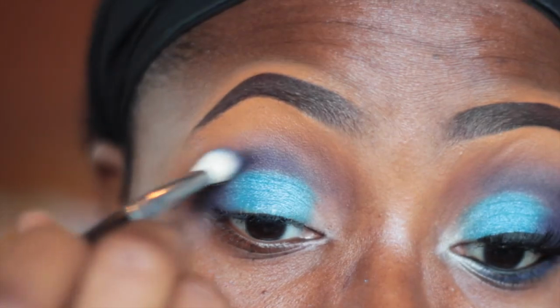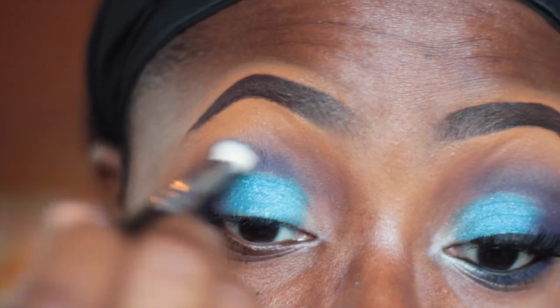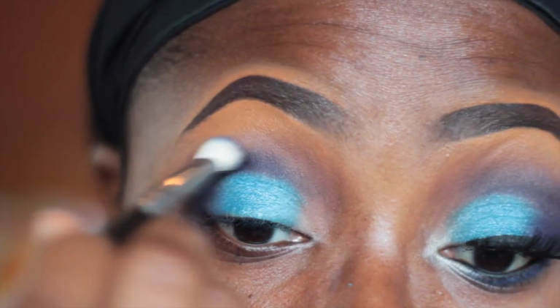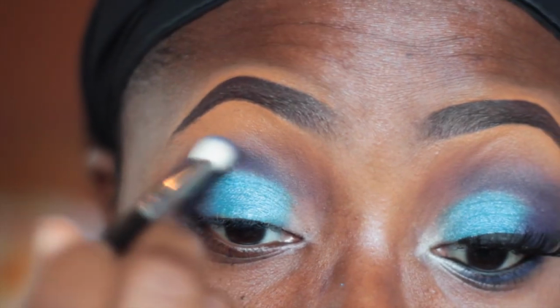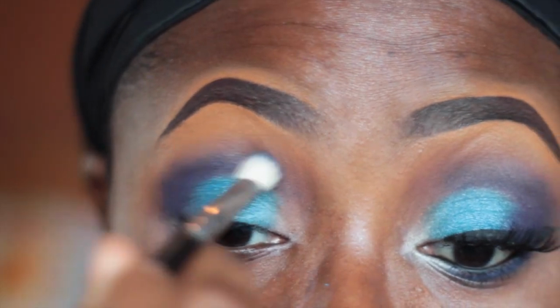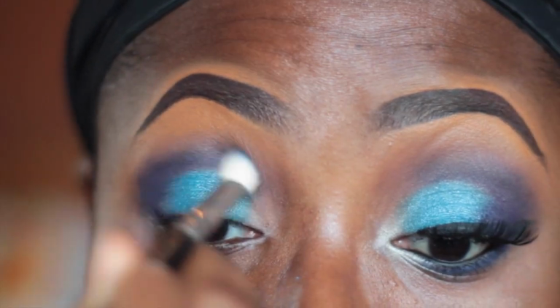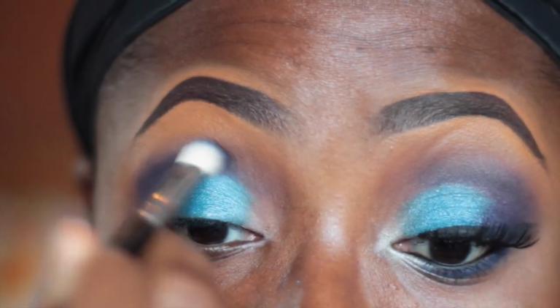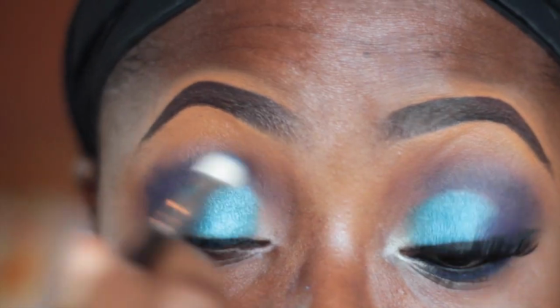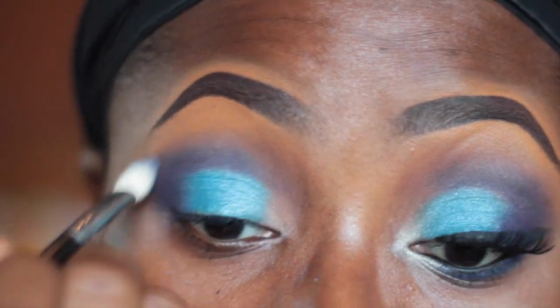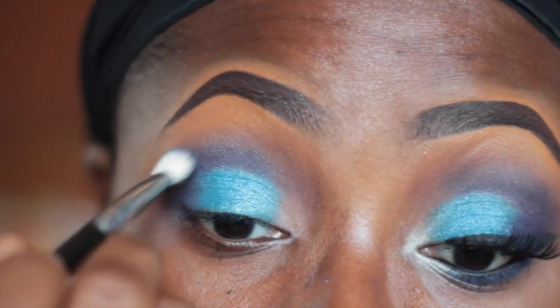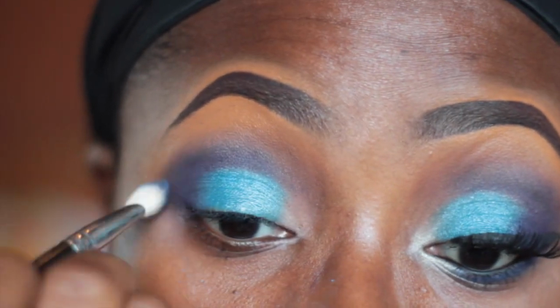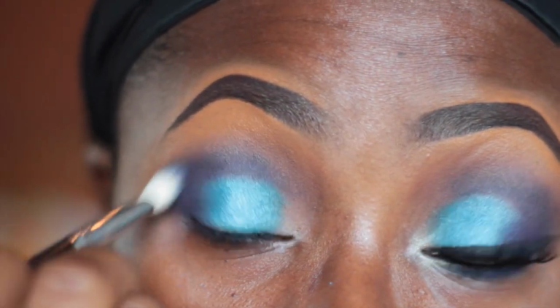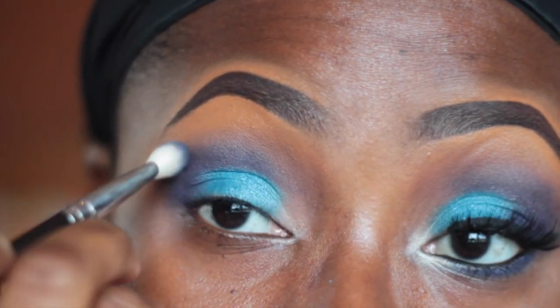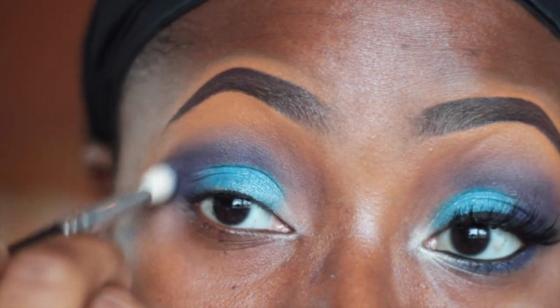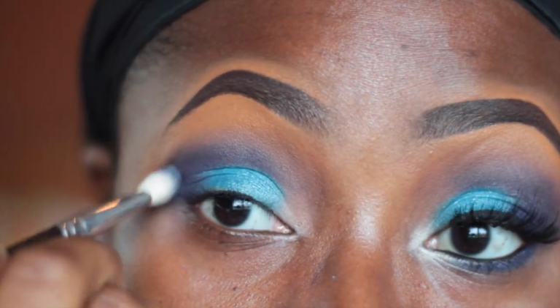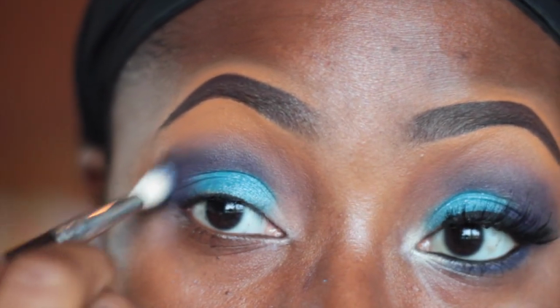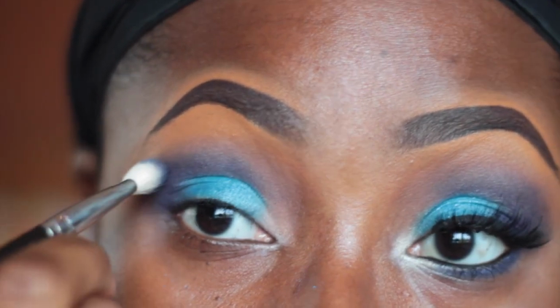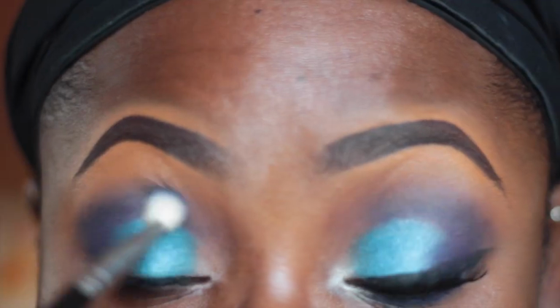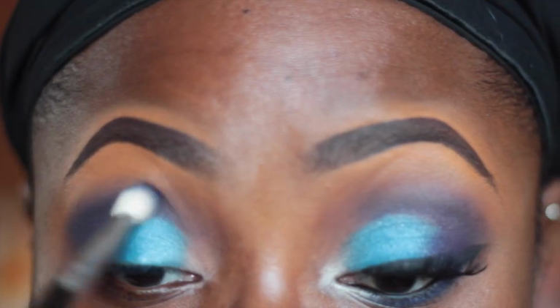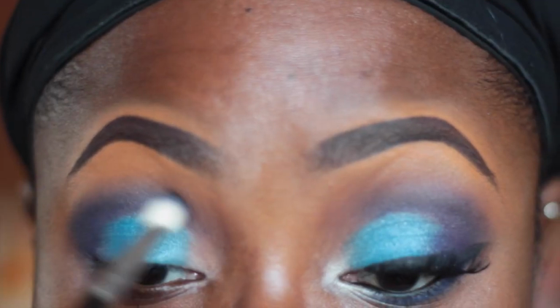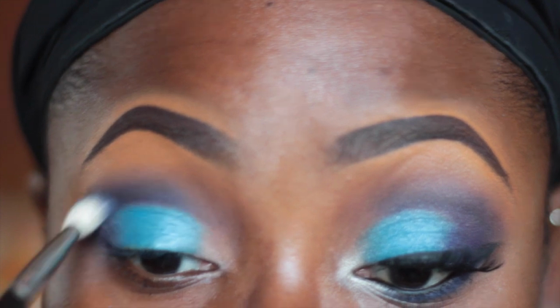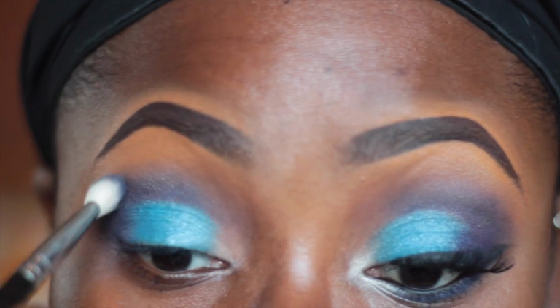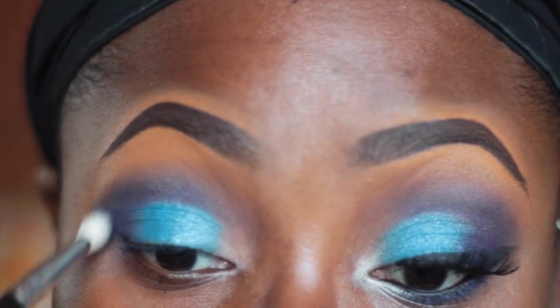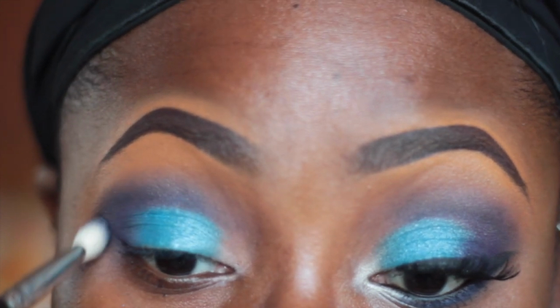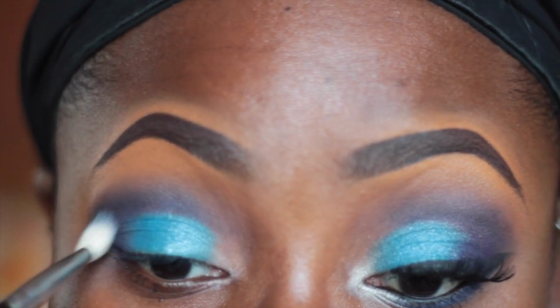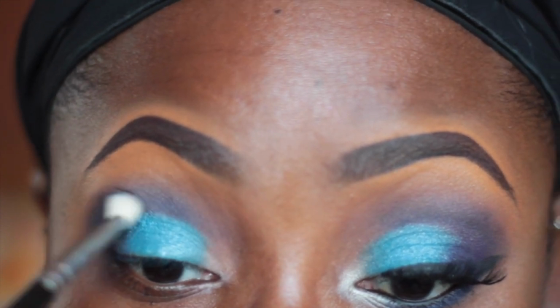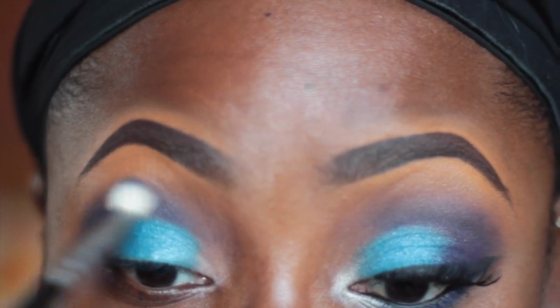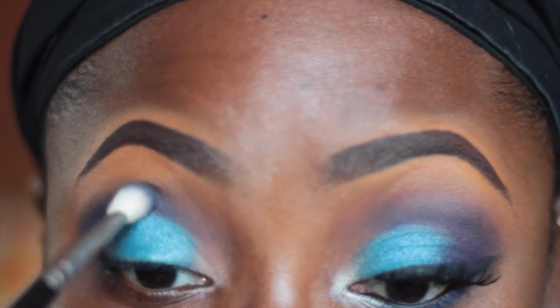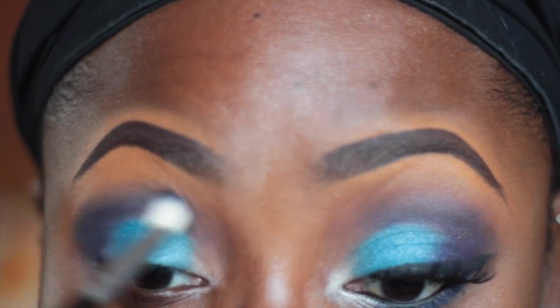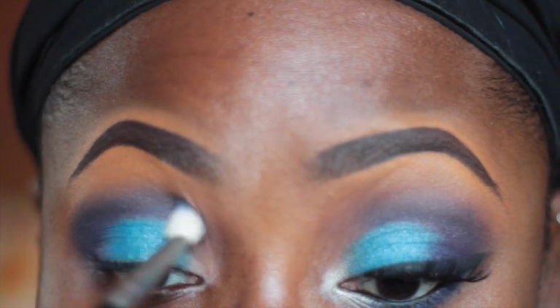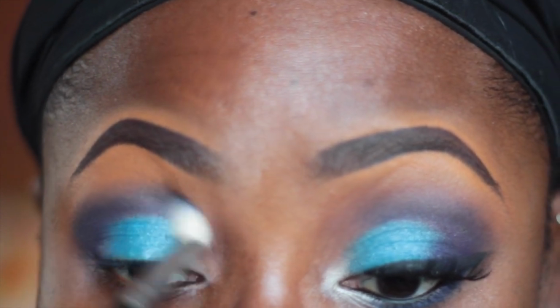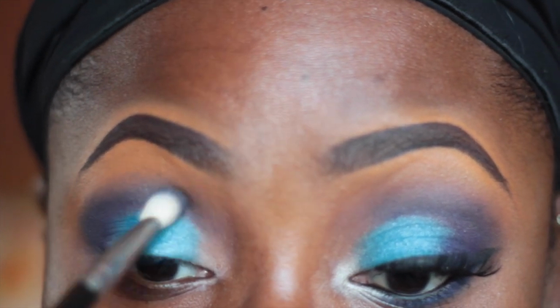I went in with my MAC 217 brush and I'm using this to blend out that purple color that we just applied.